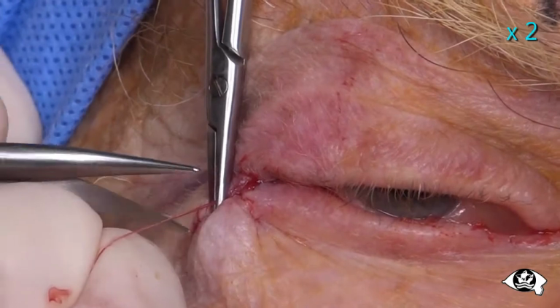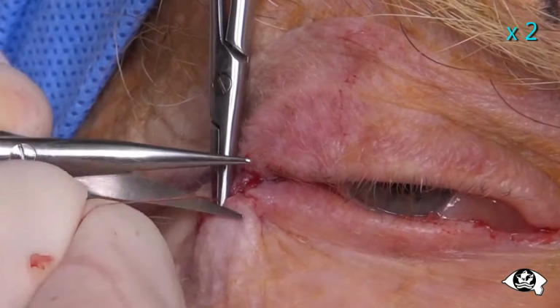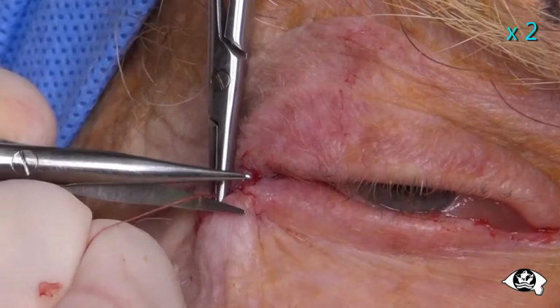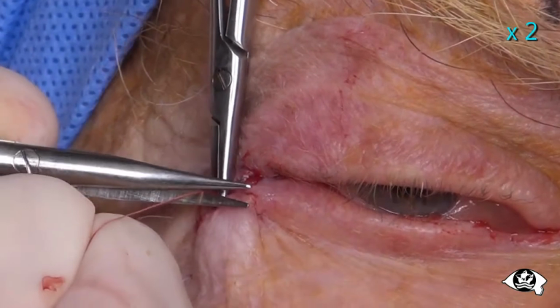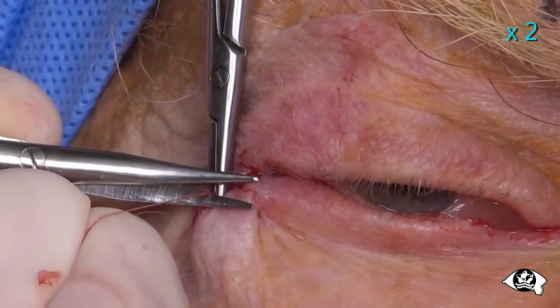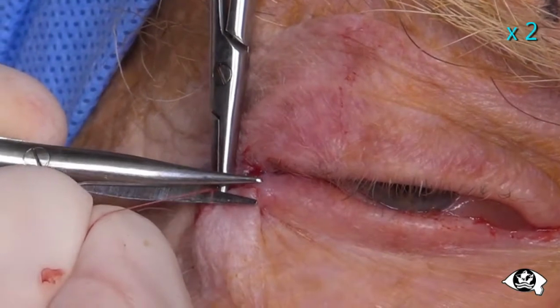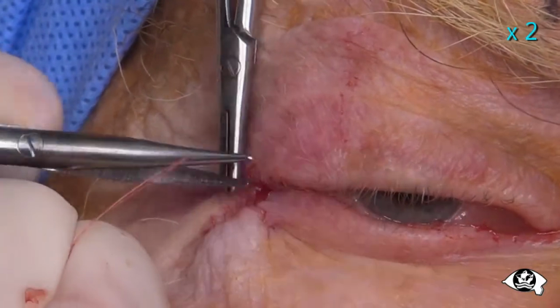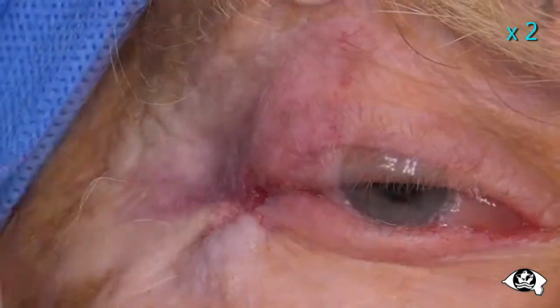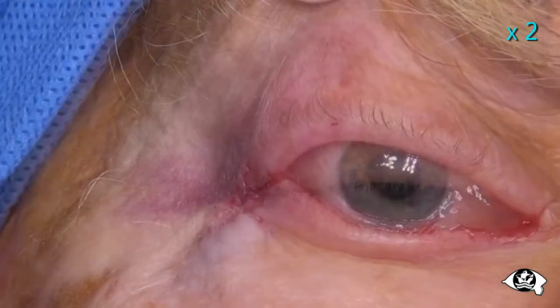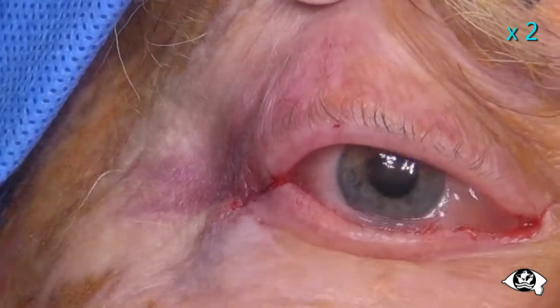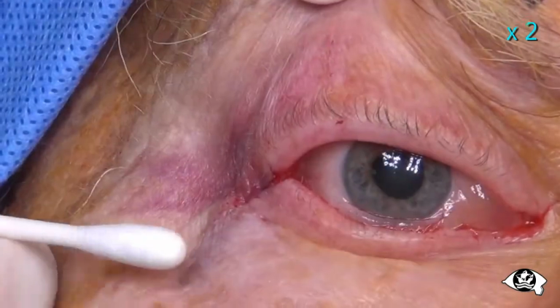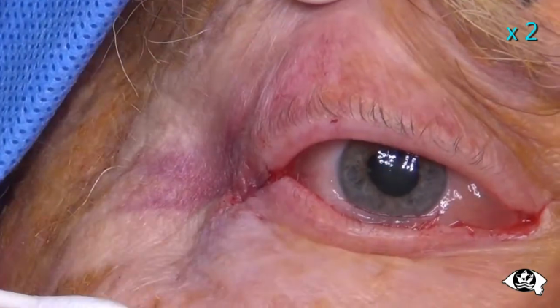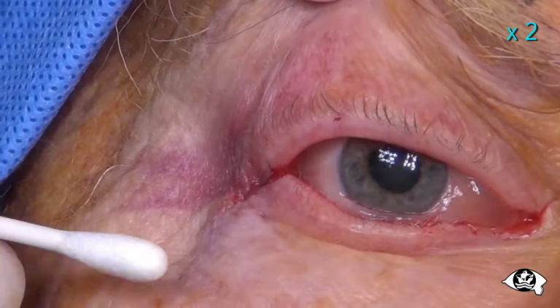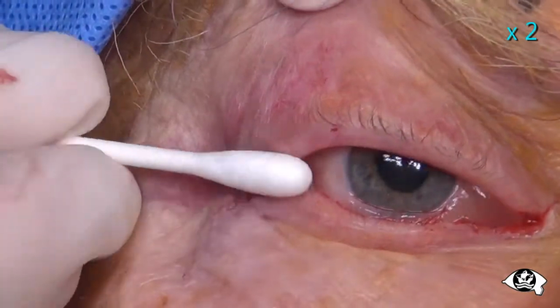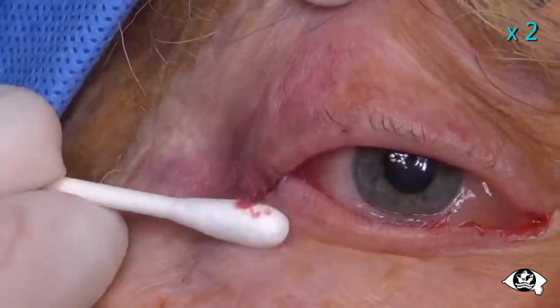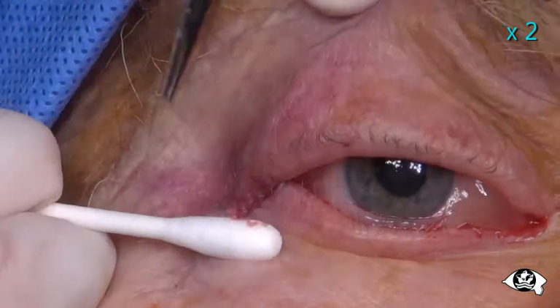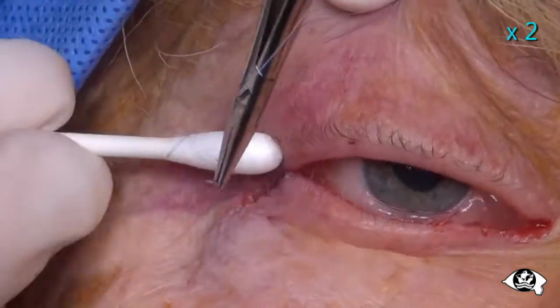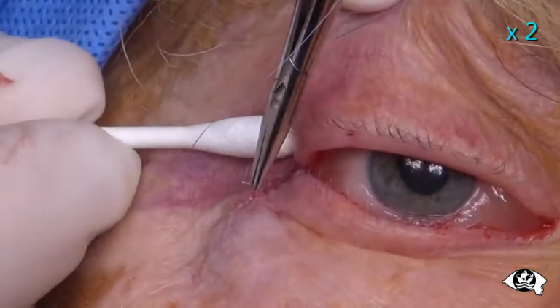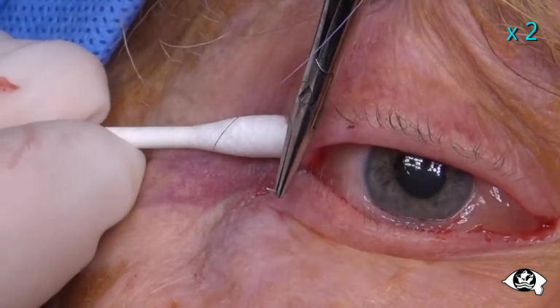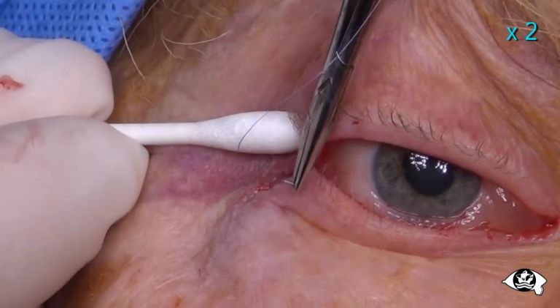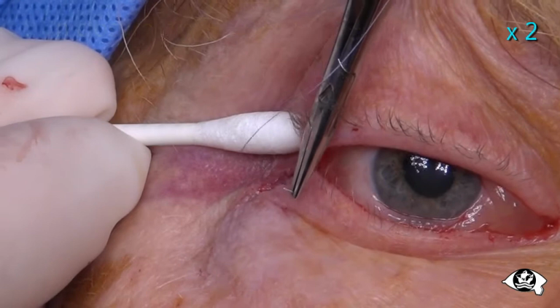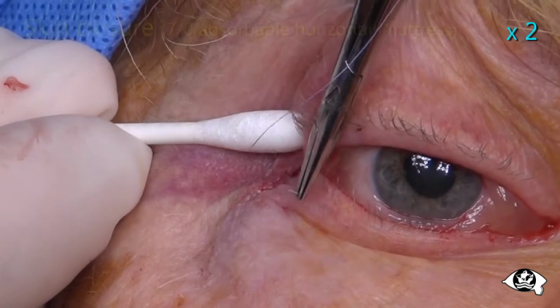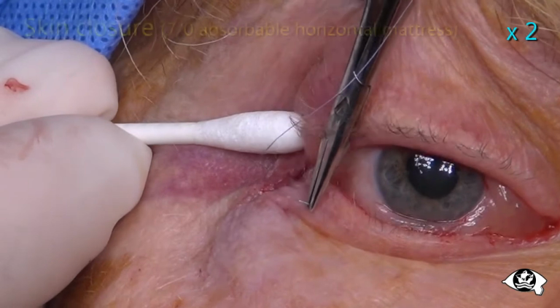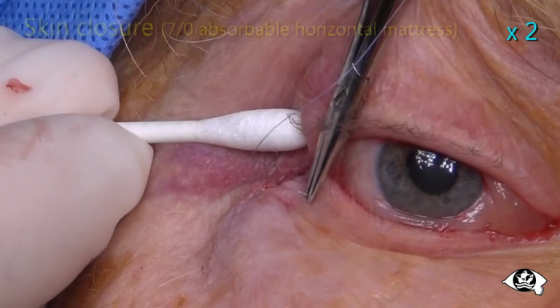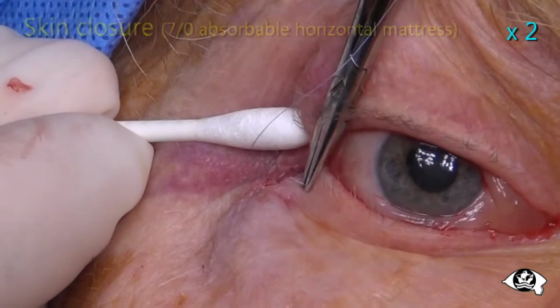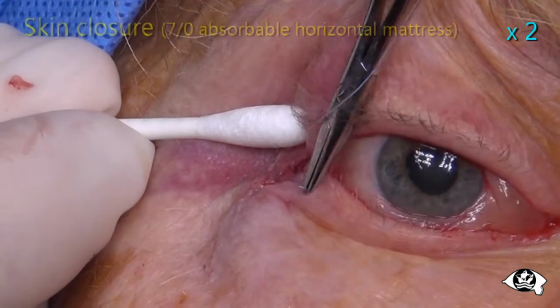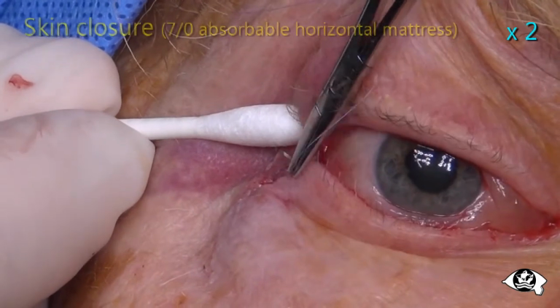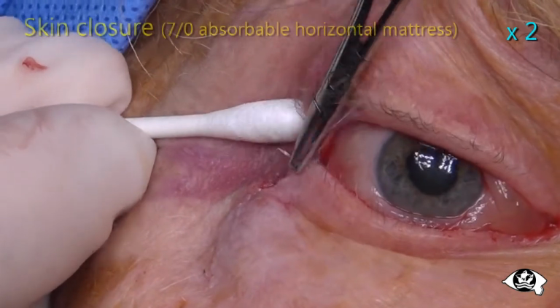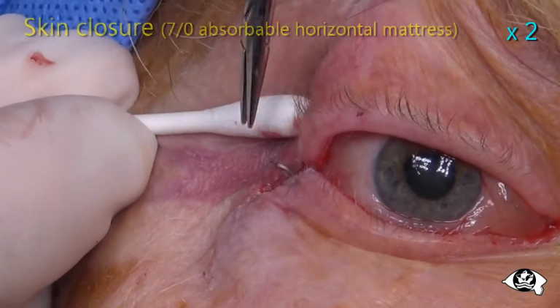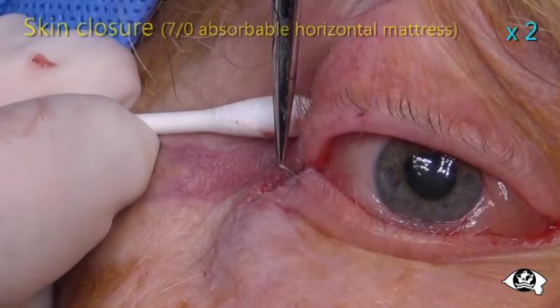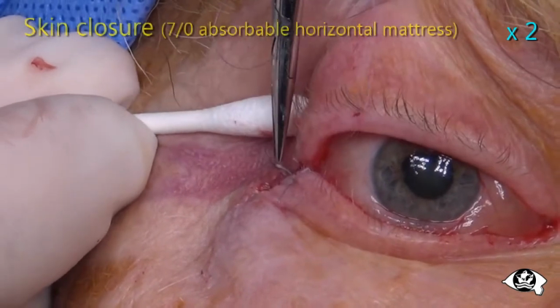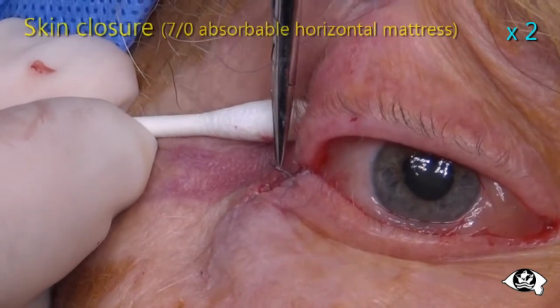Despite this, I place a couple of 7-0 absorbable horizontal mattress skin sutures to complete the repair.